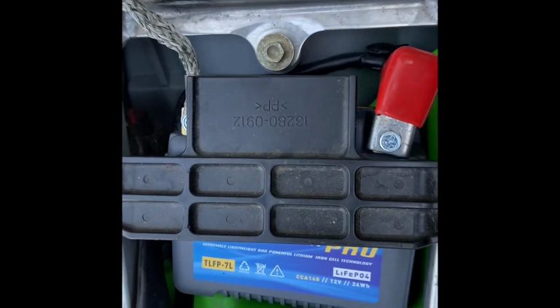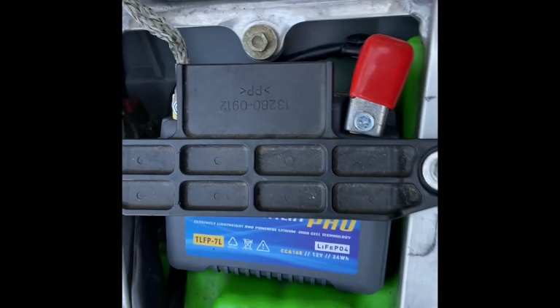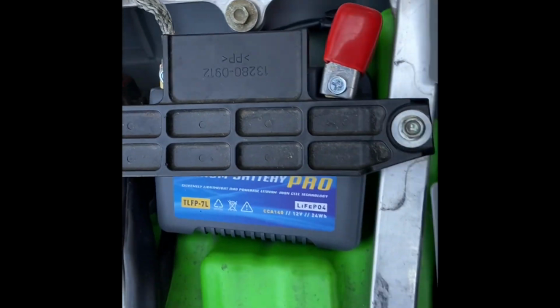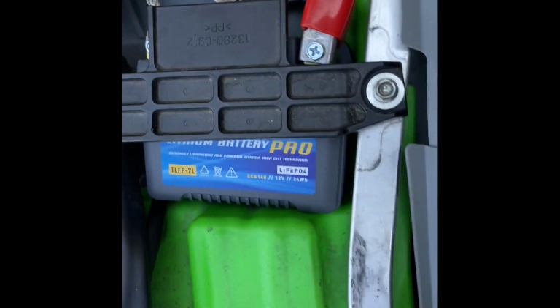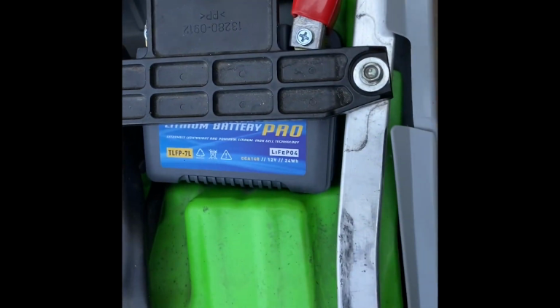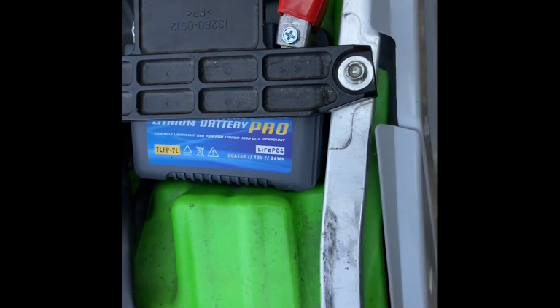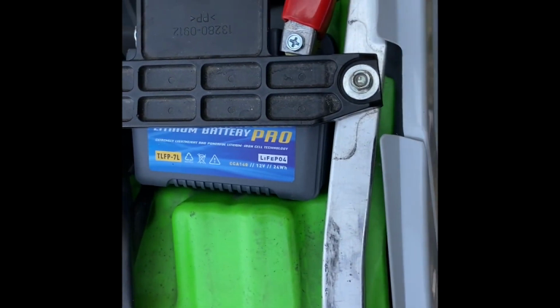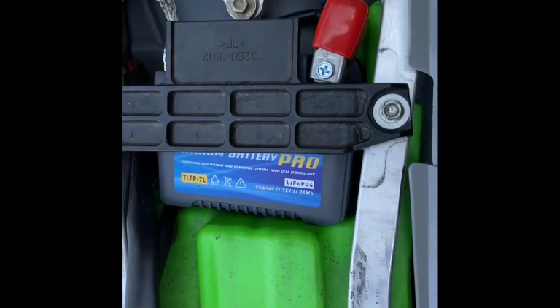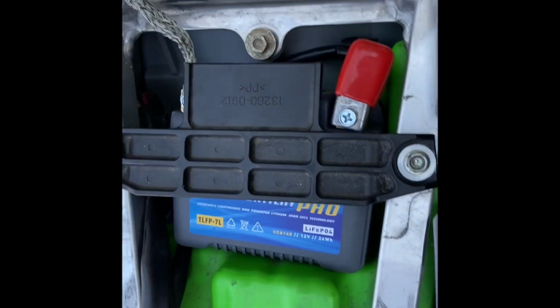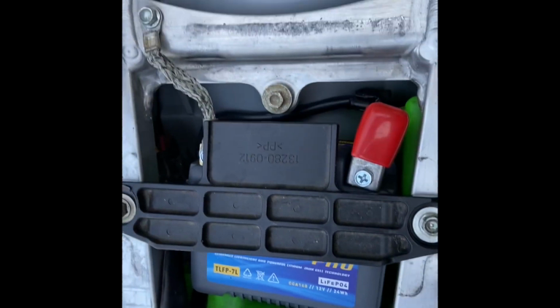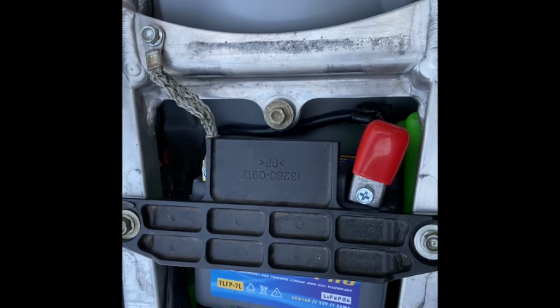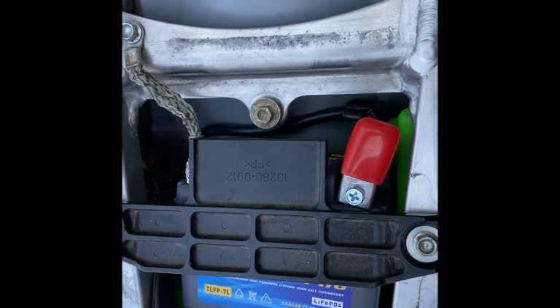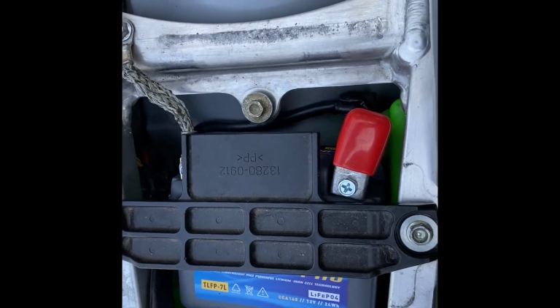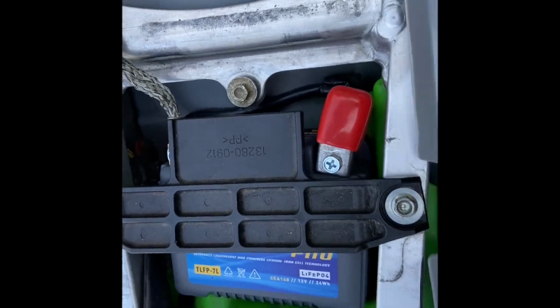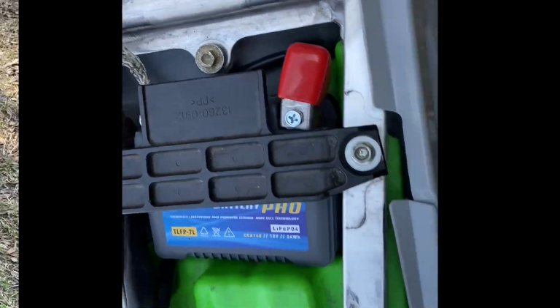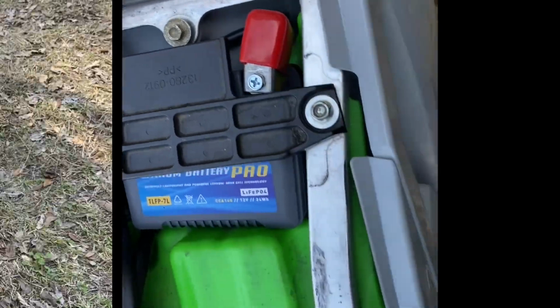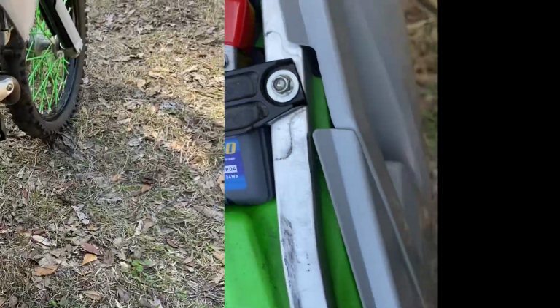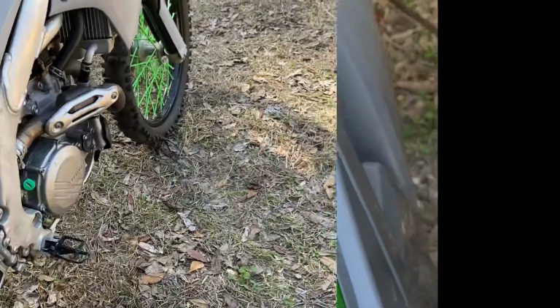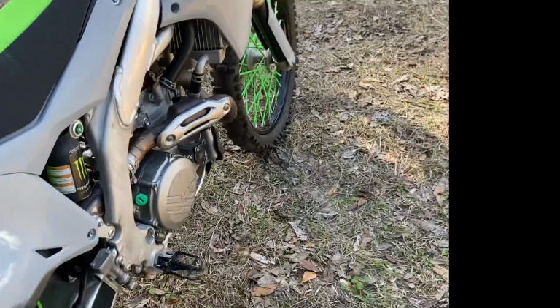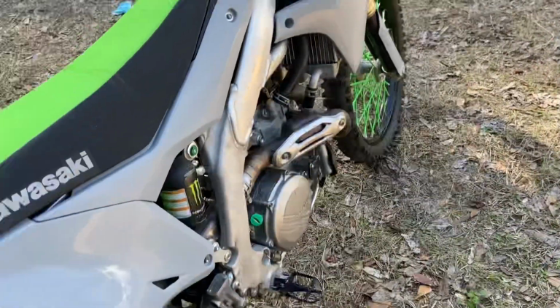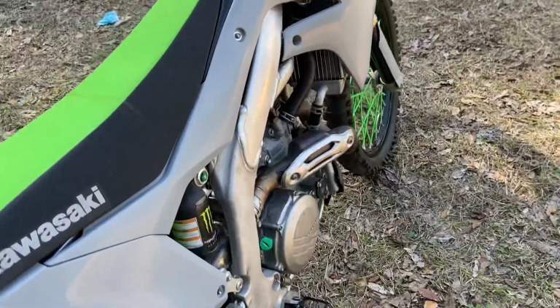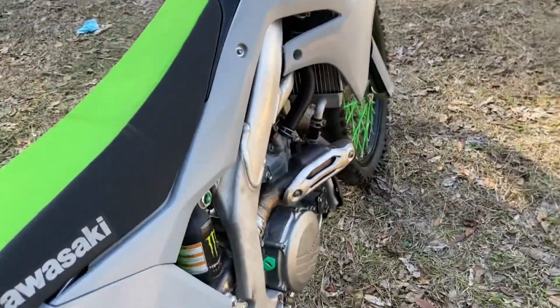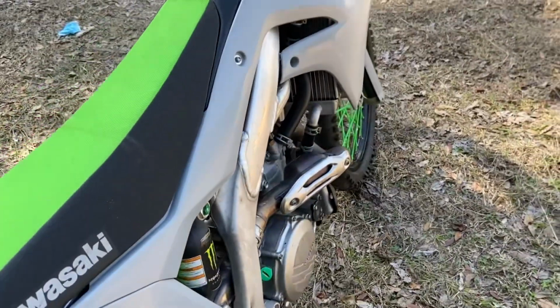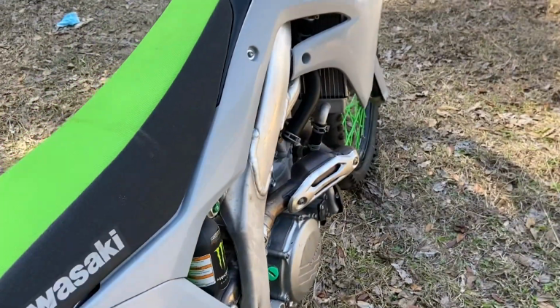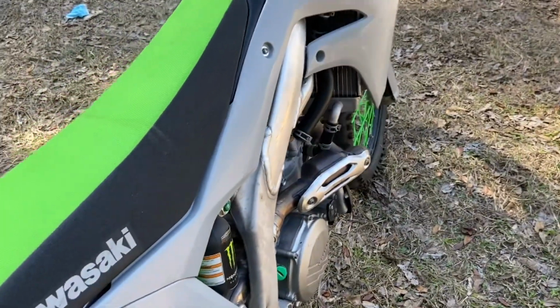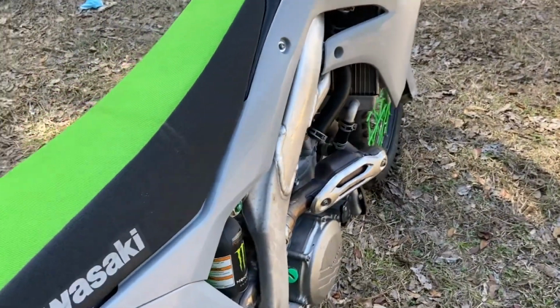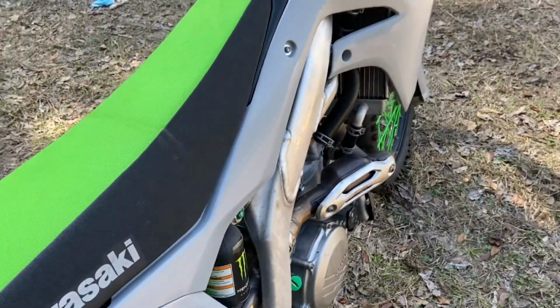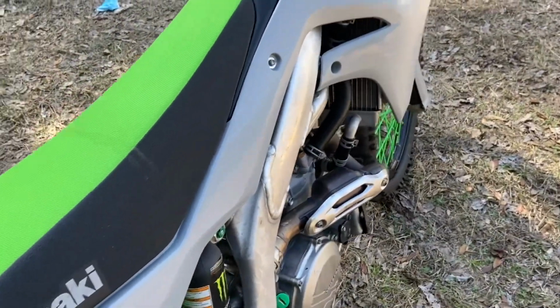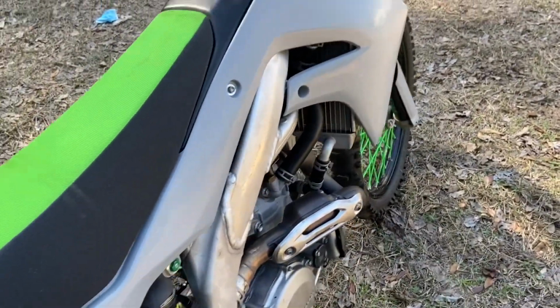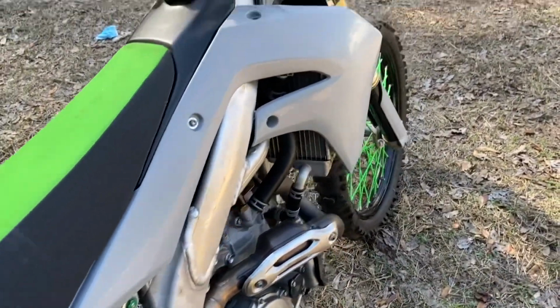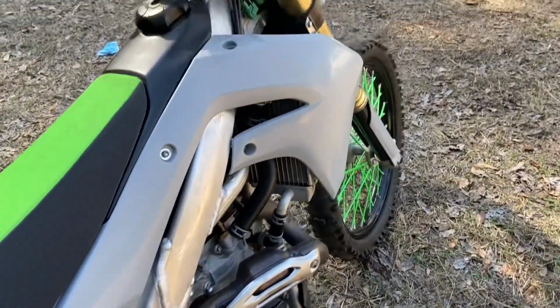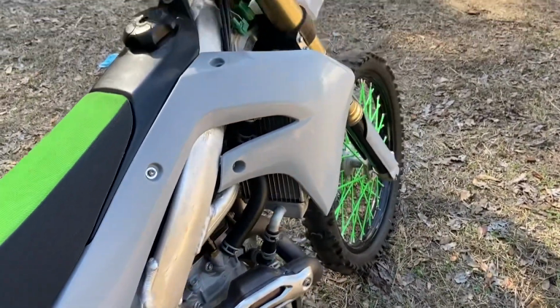Put the seat on and crank it up for y'all. I'm gonna install the battery. Now it's time to crank it up.